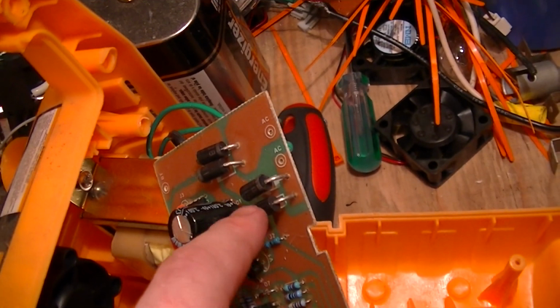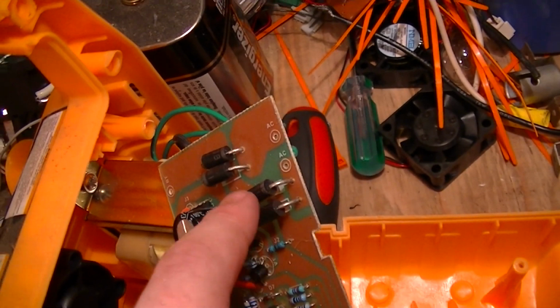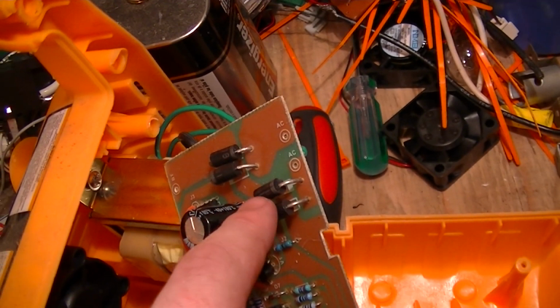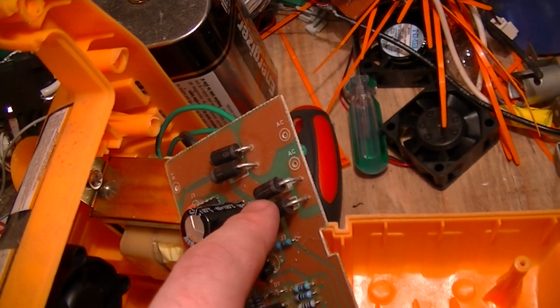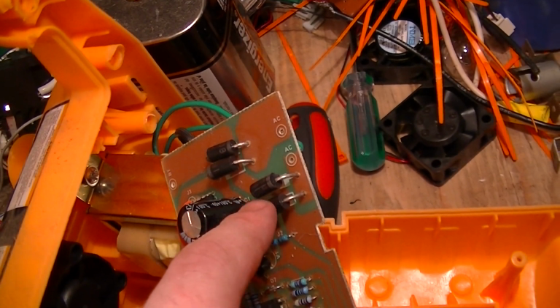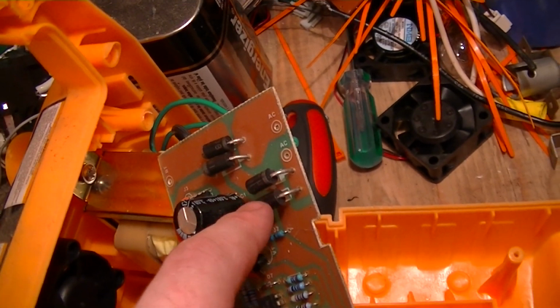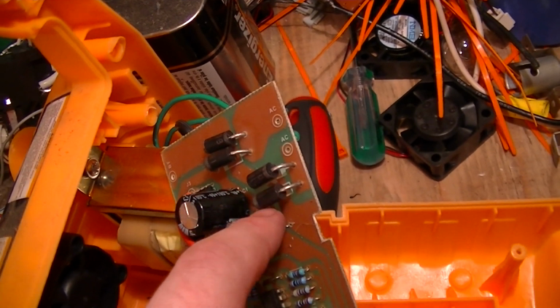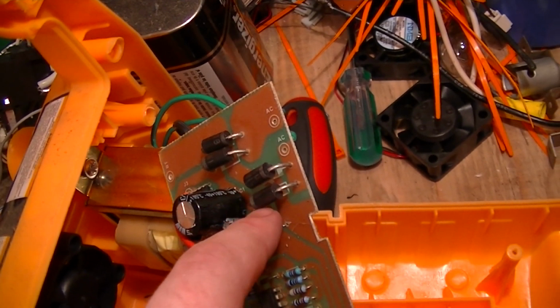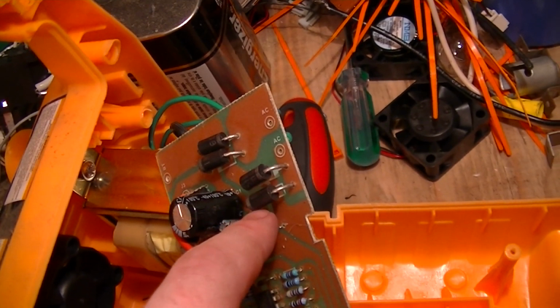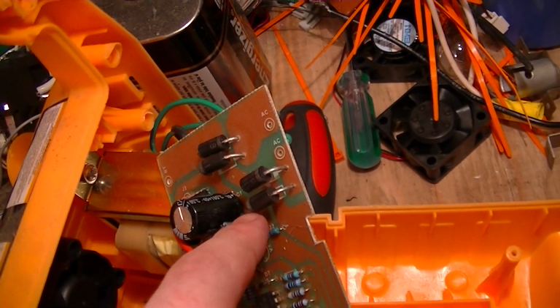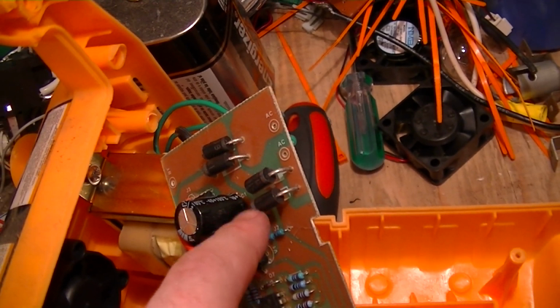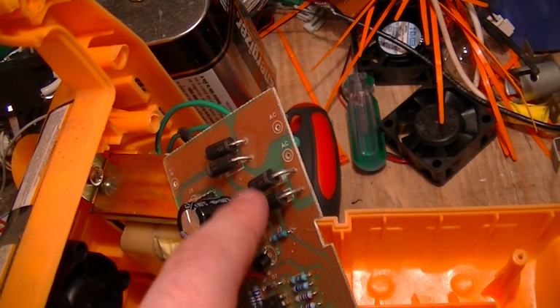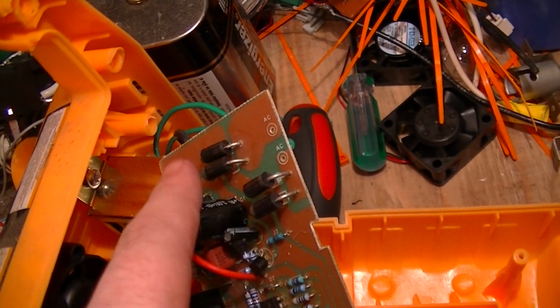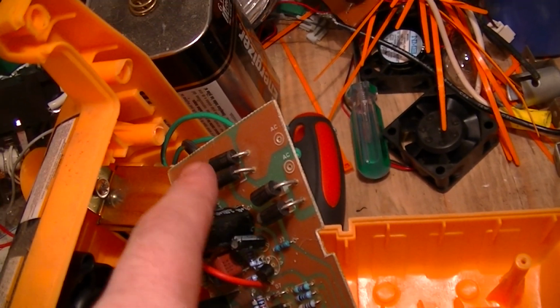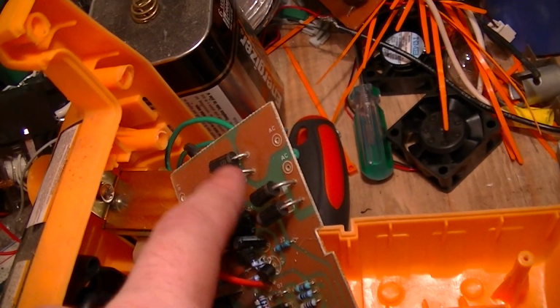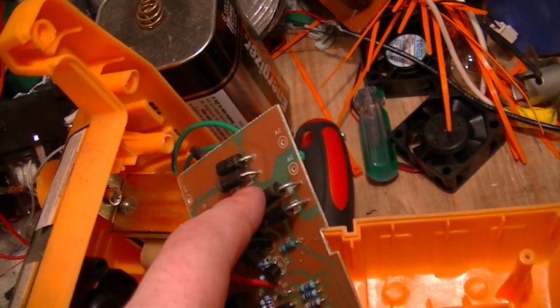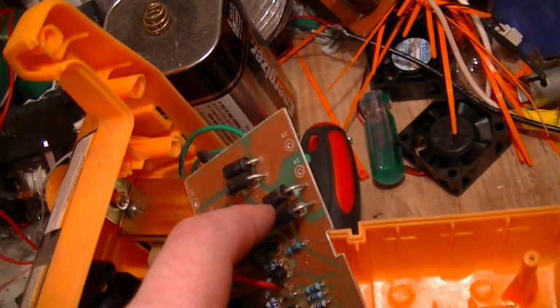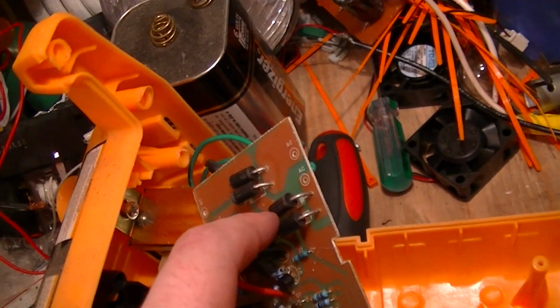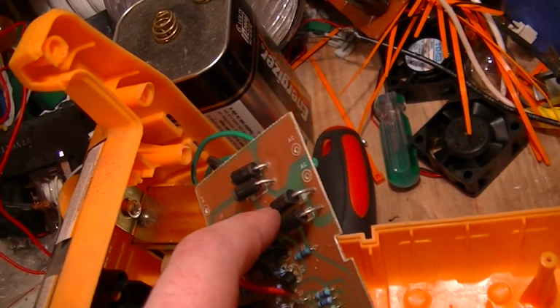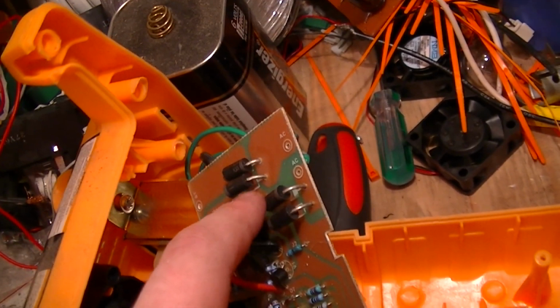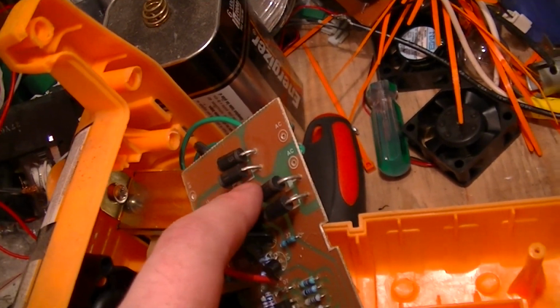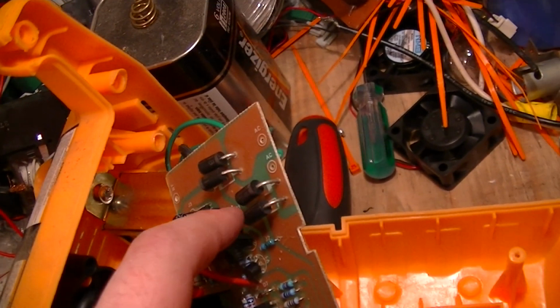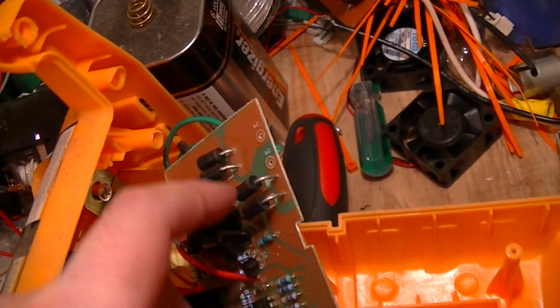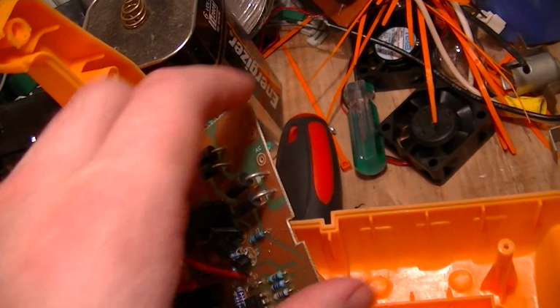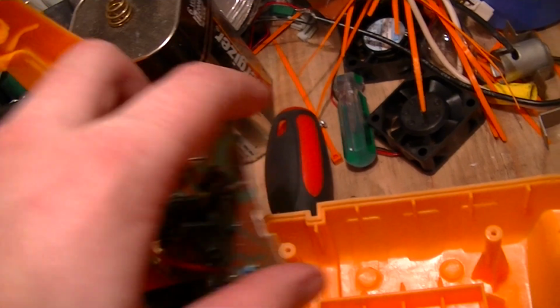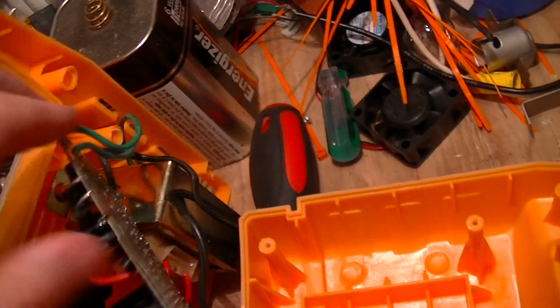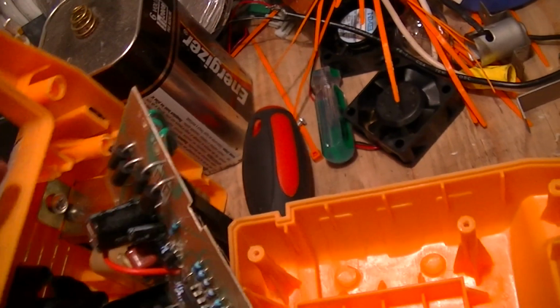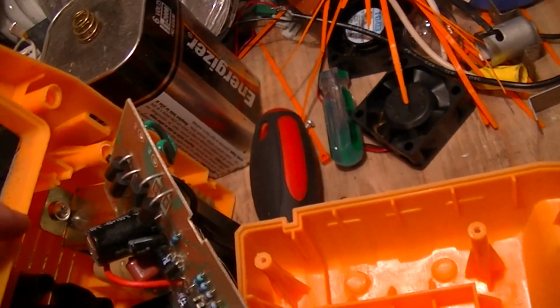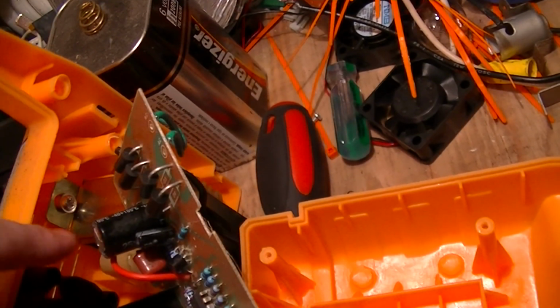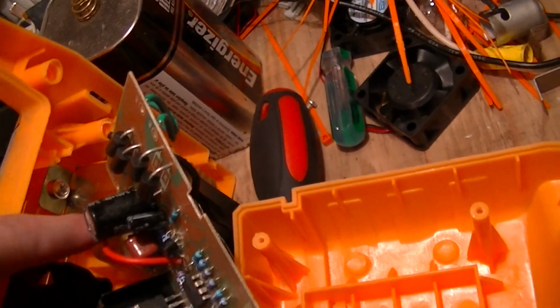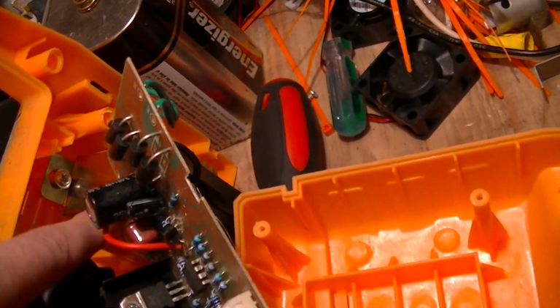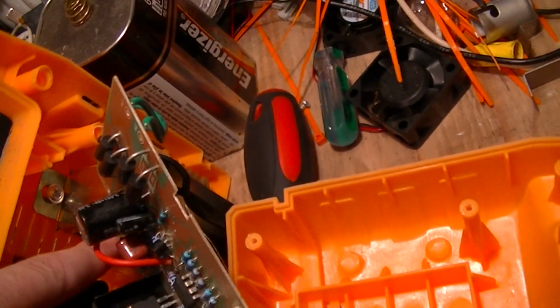25408 — 3 ampere, 1000 volt rectifiers on the input from the transformer.